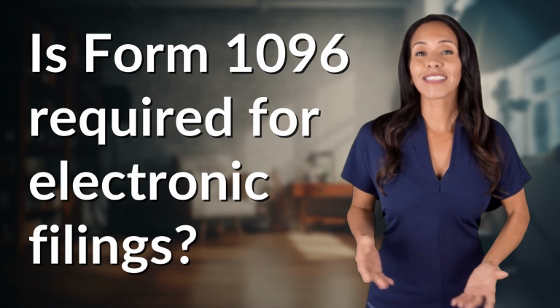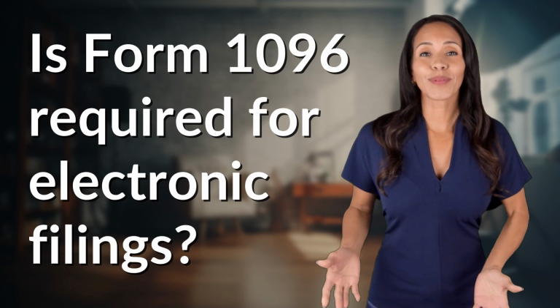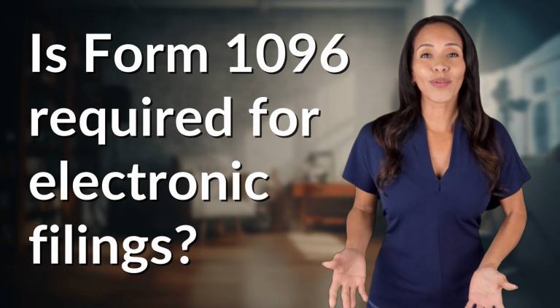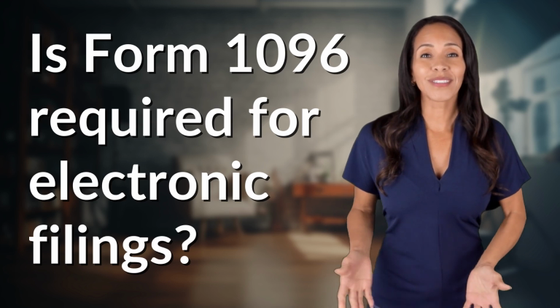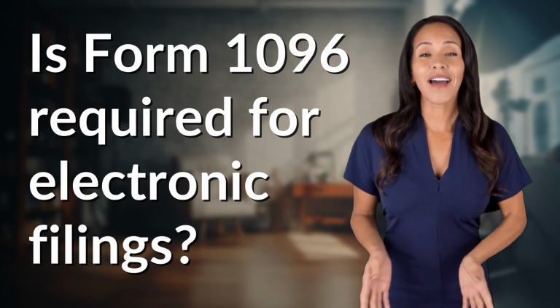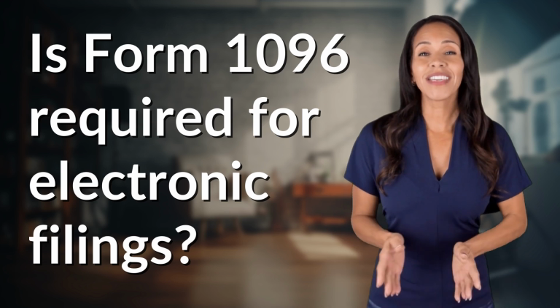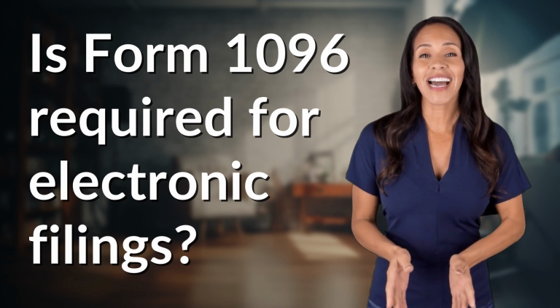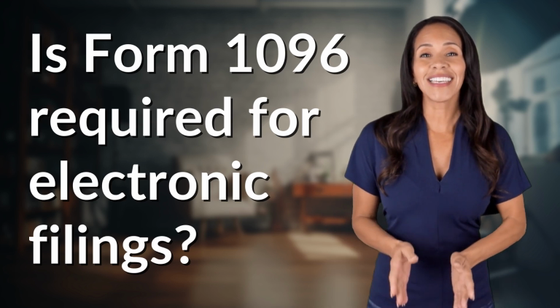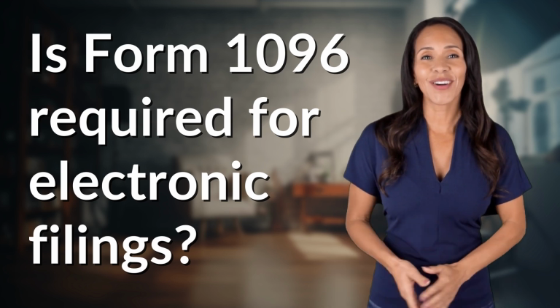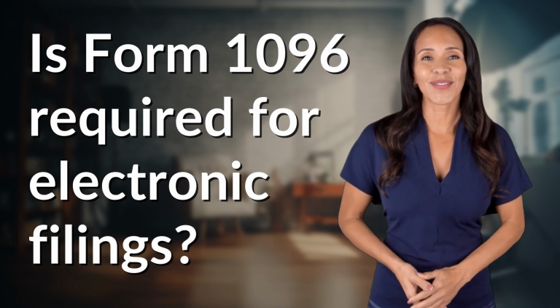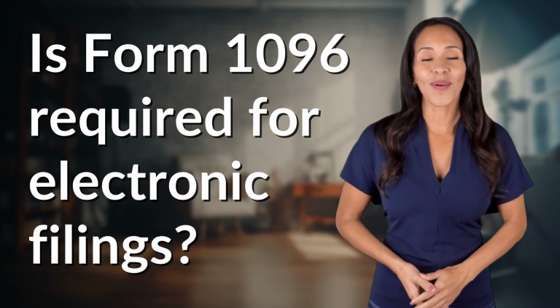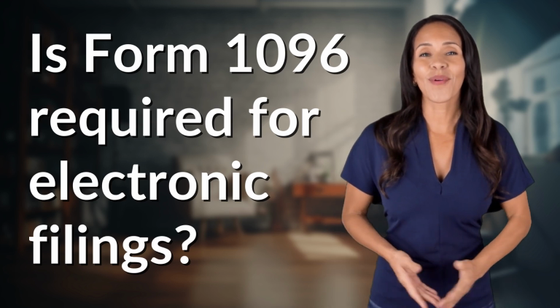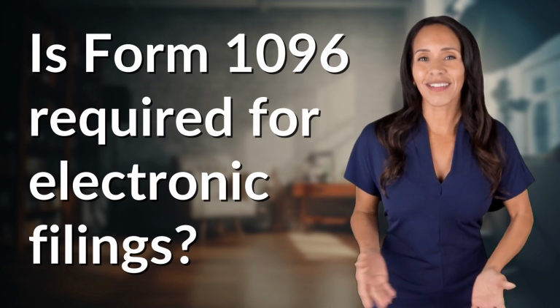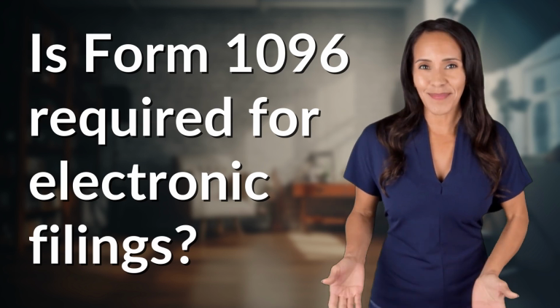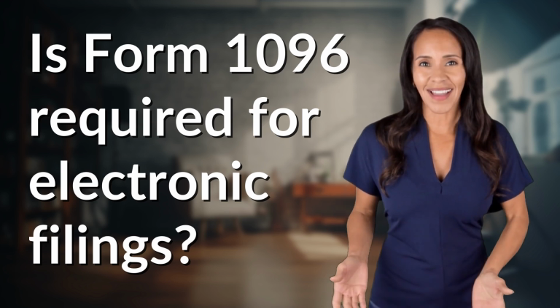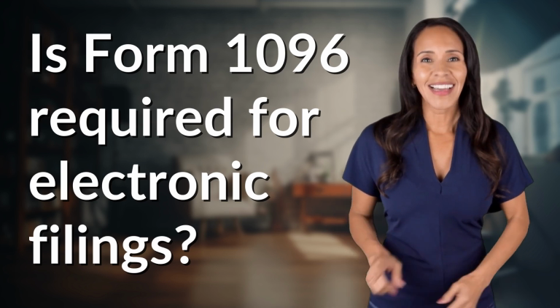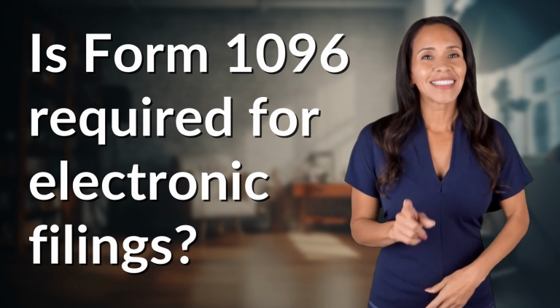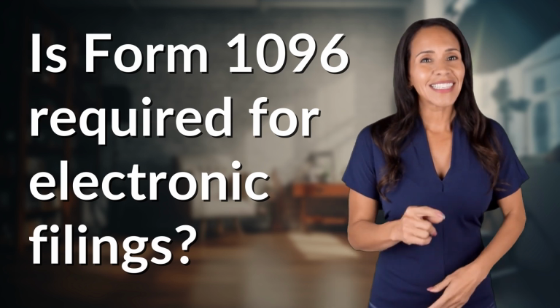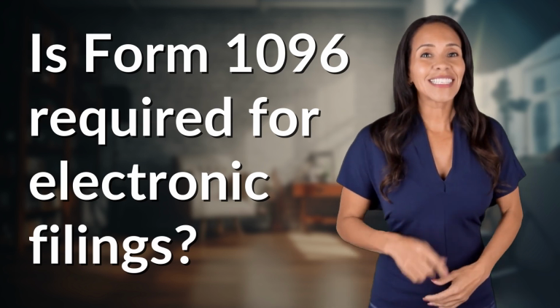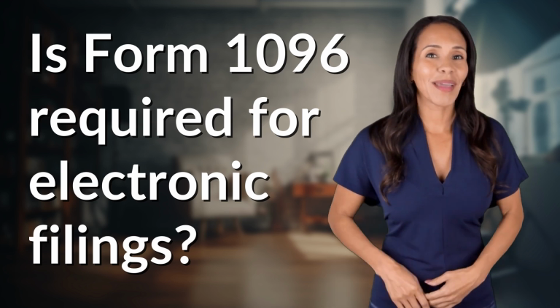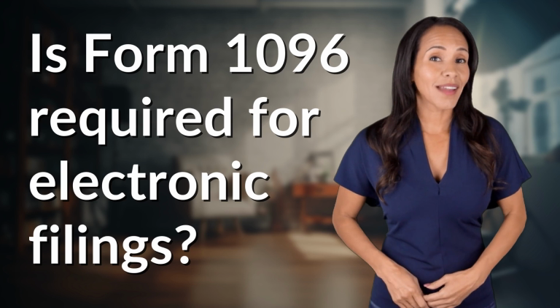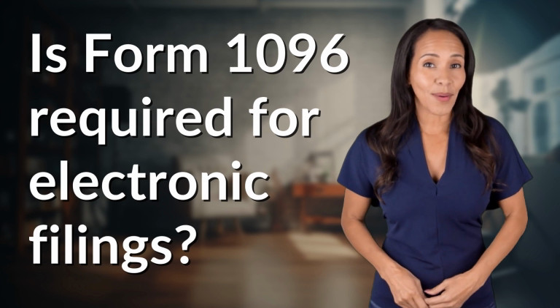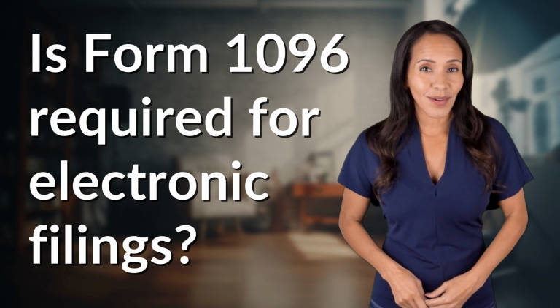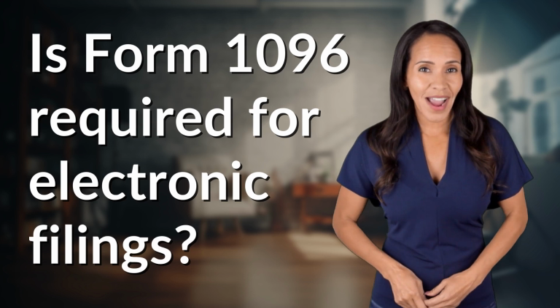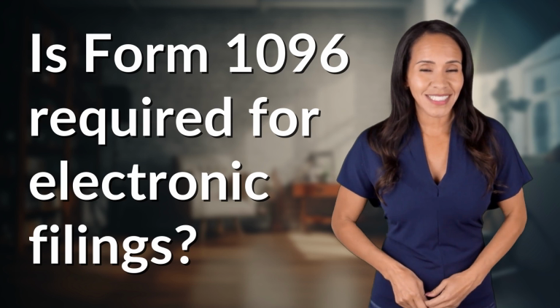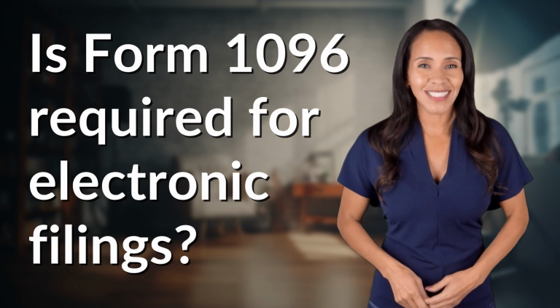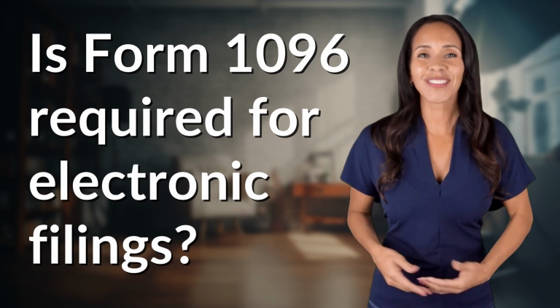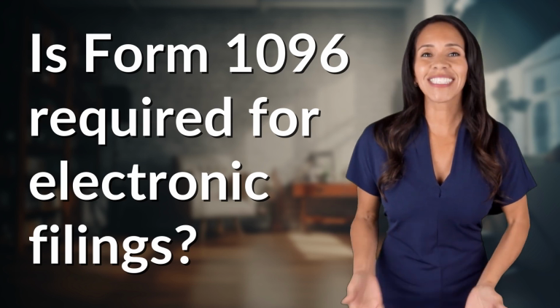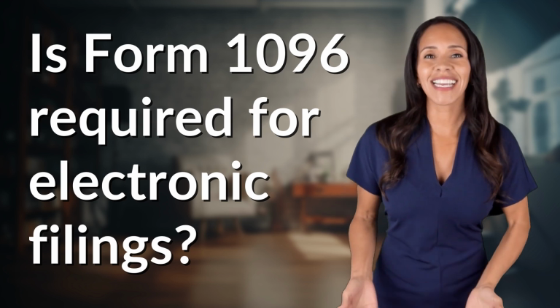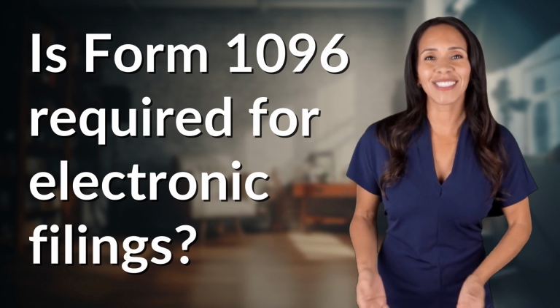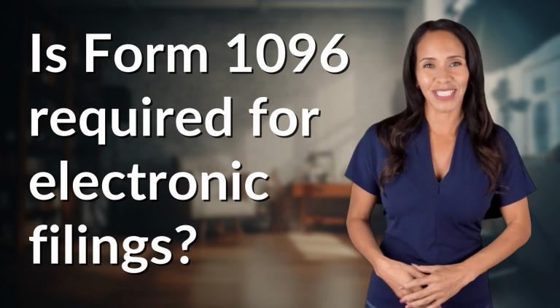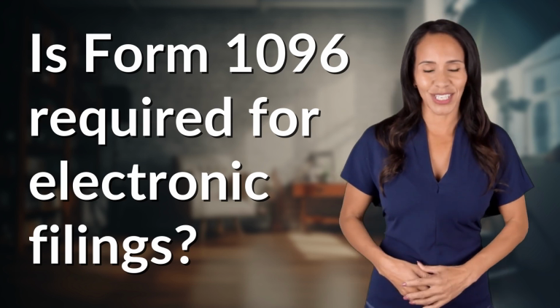Explorers of the Unknown, welcome back. Let's expand our horizons with today's question.